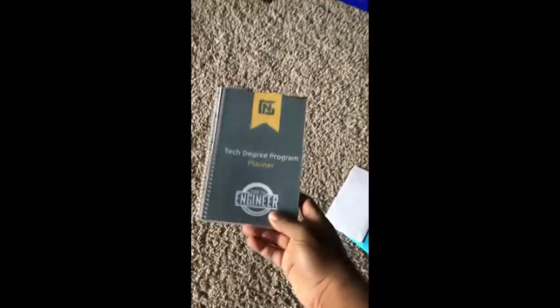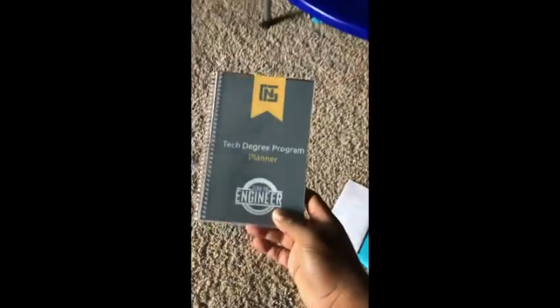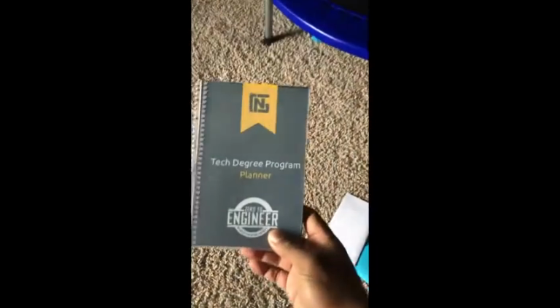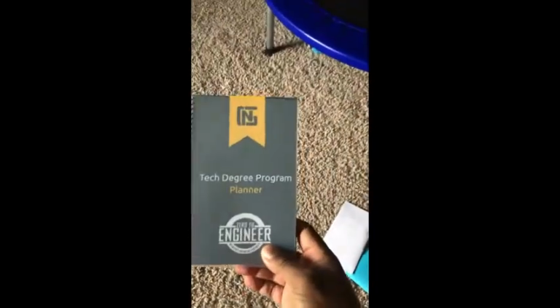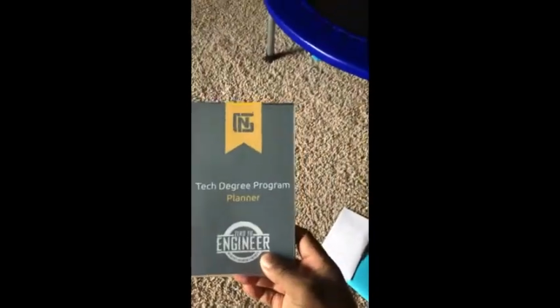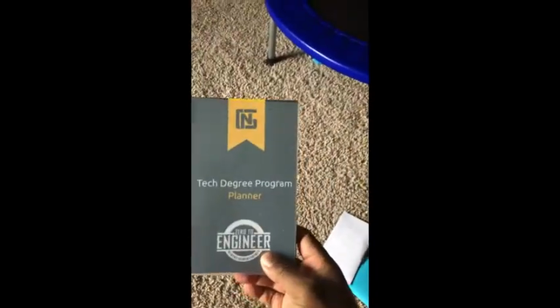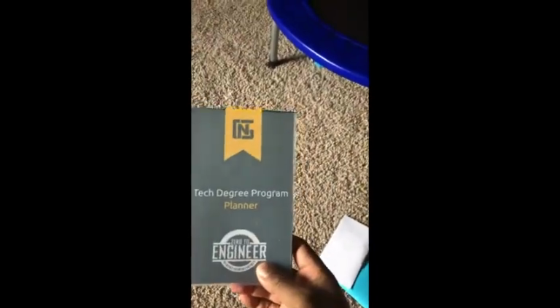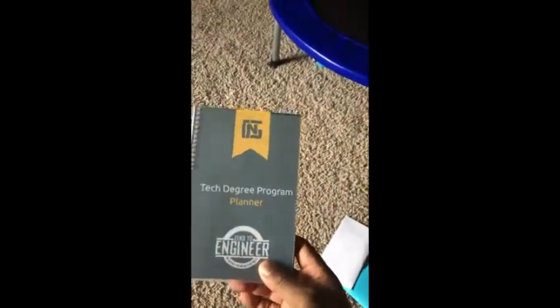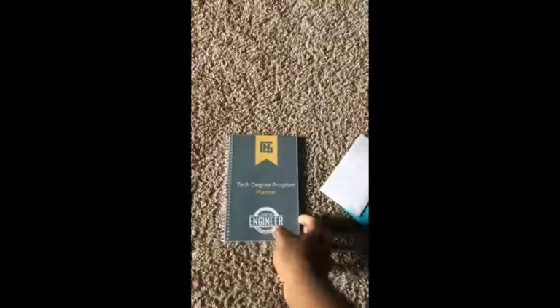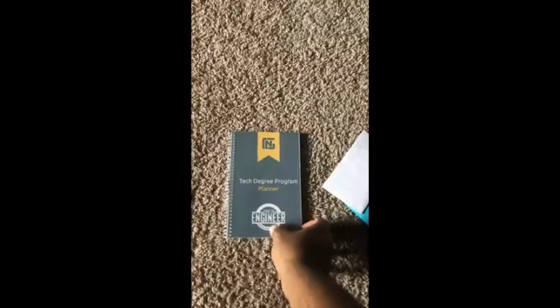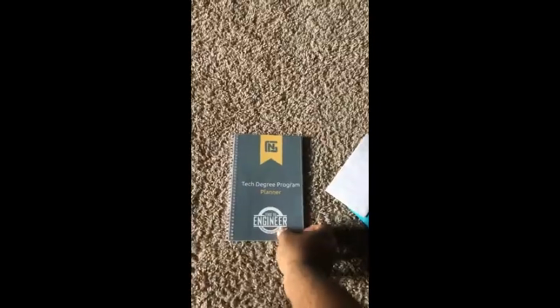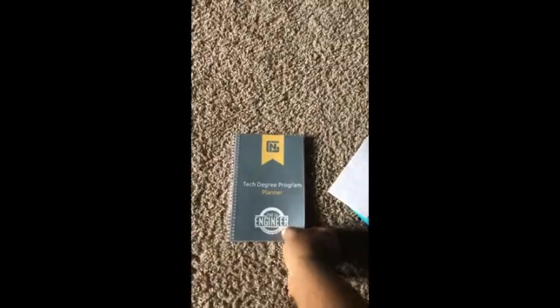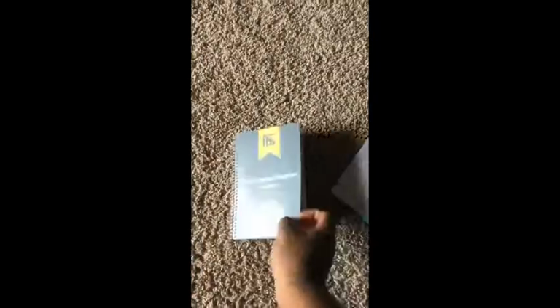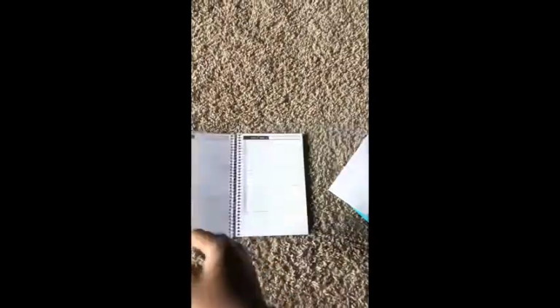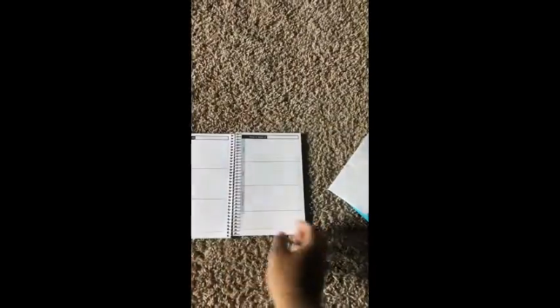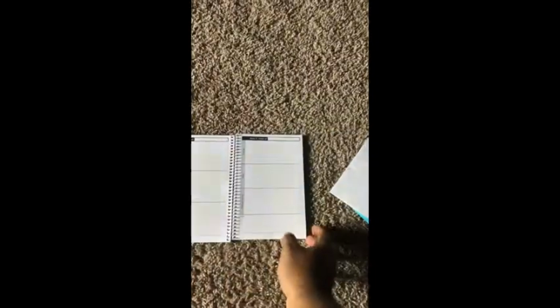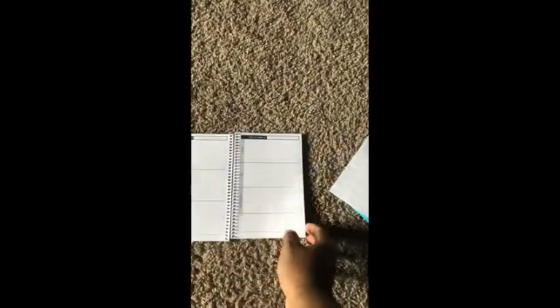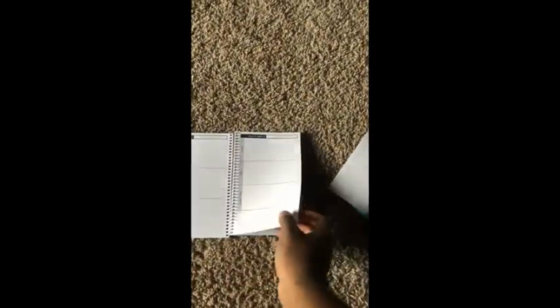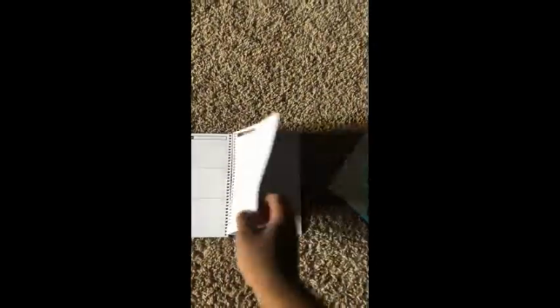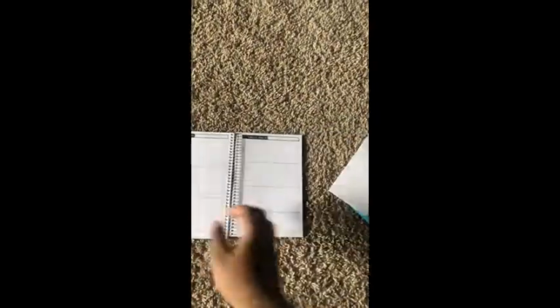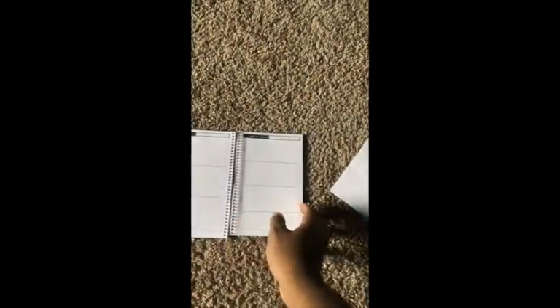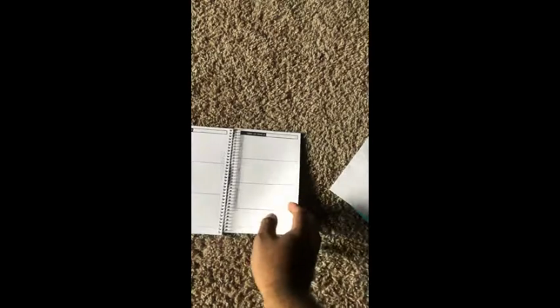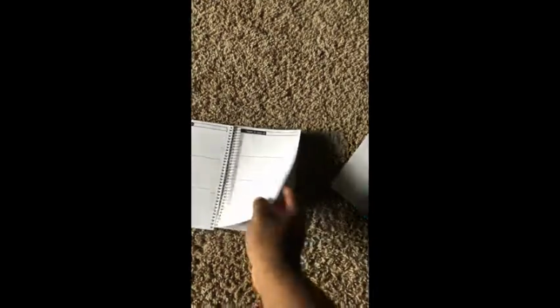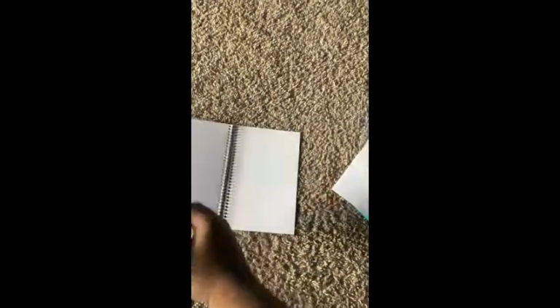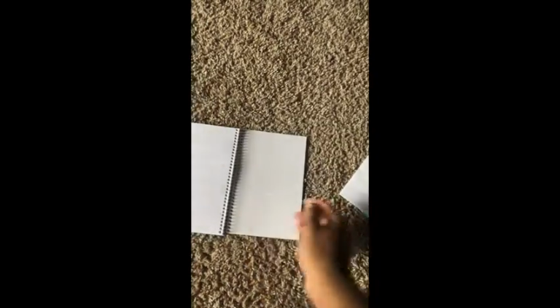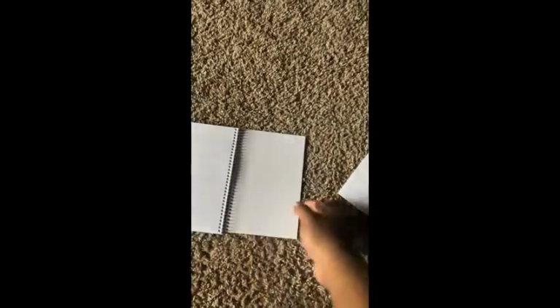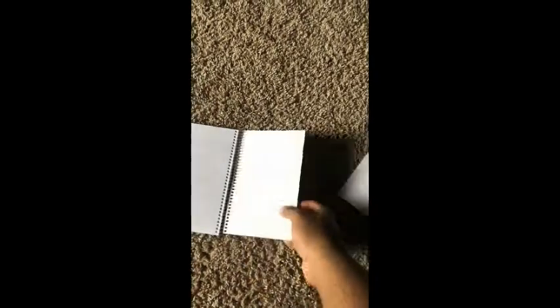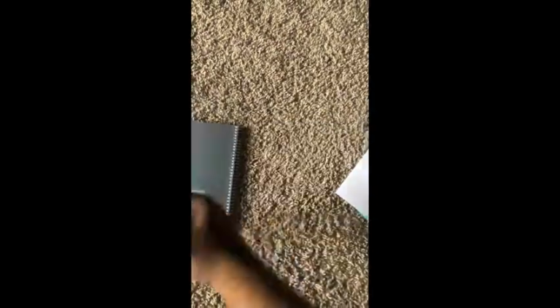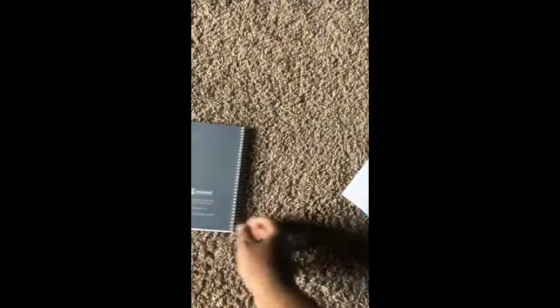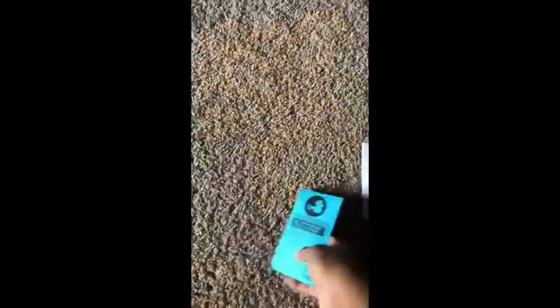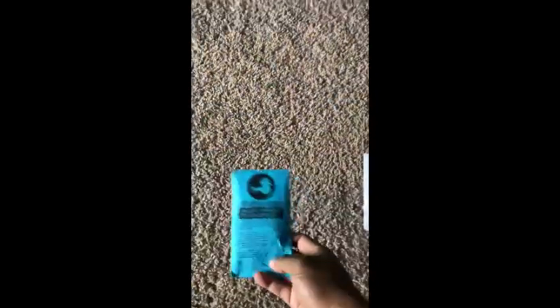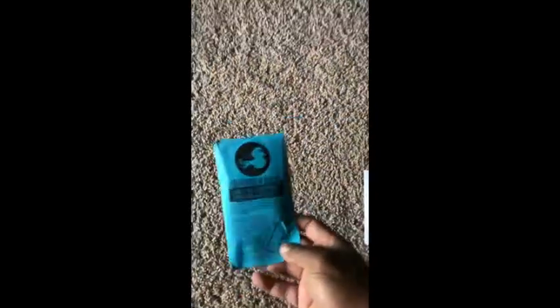There's also a tech degree planner. Pretty standard planner — I can always use this. Of course.